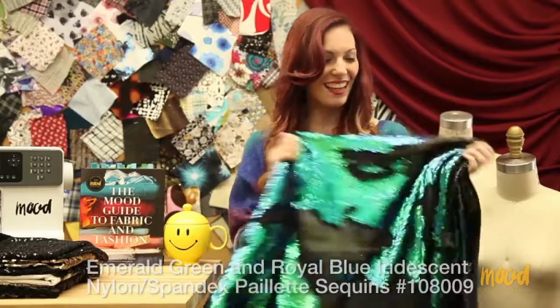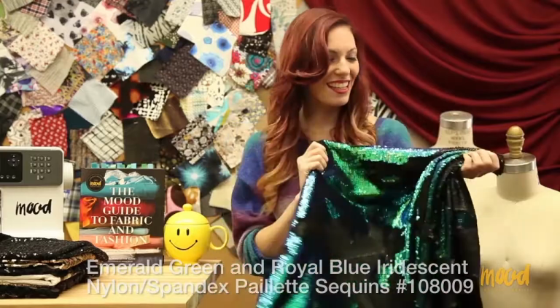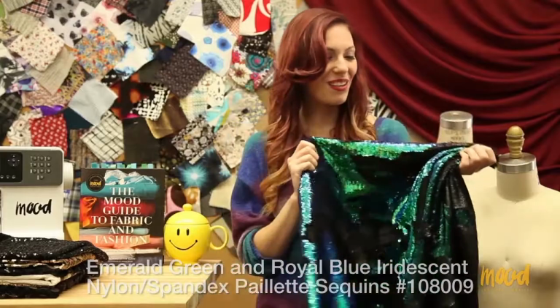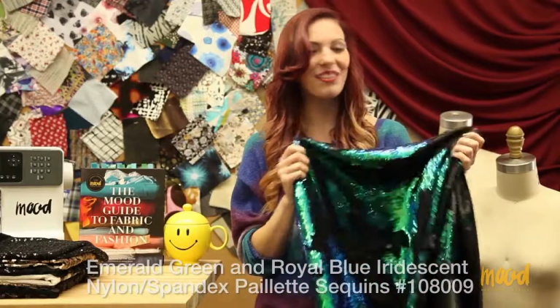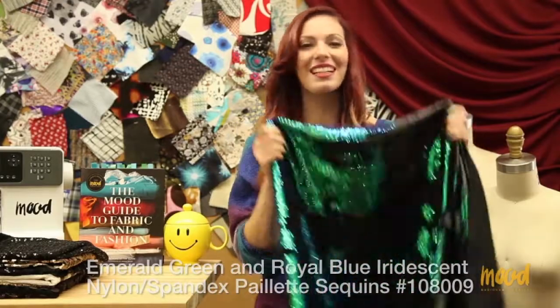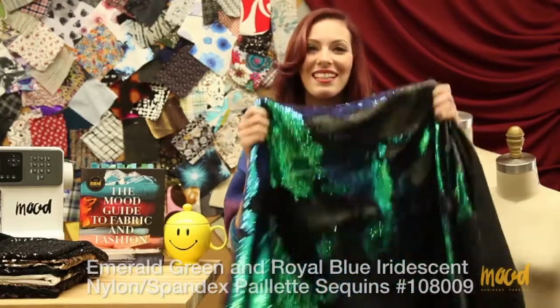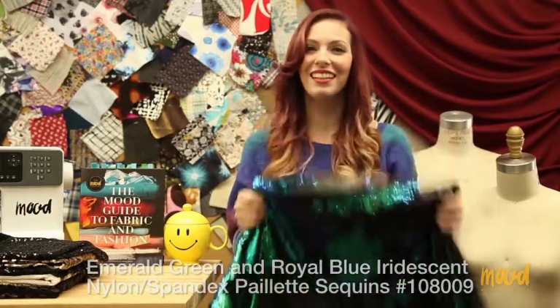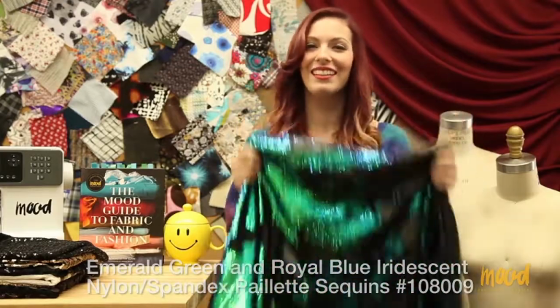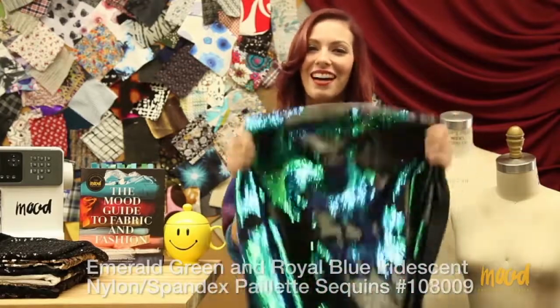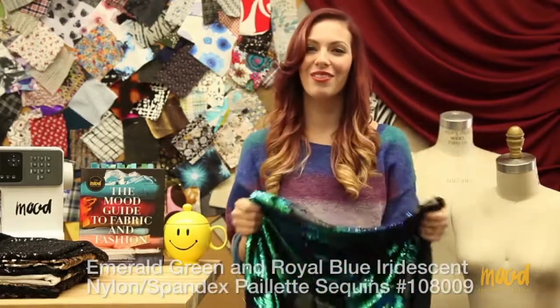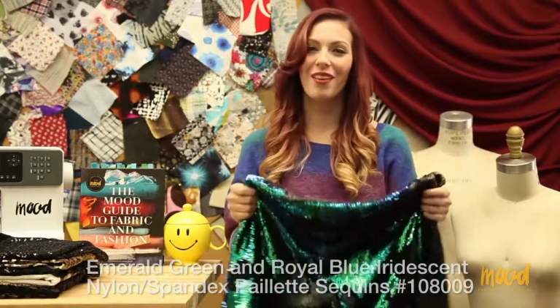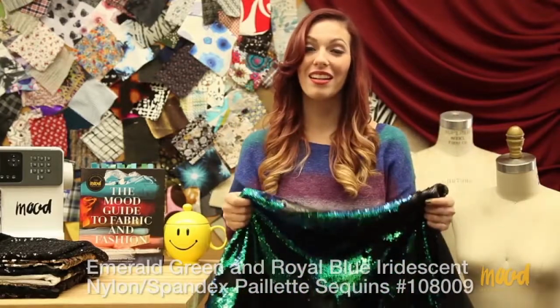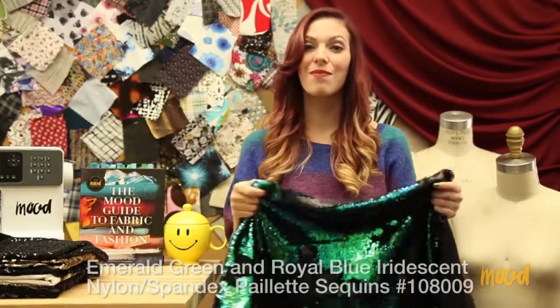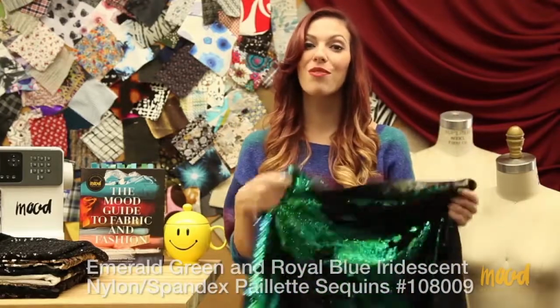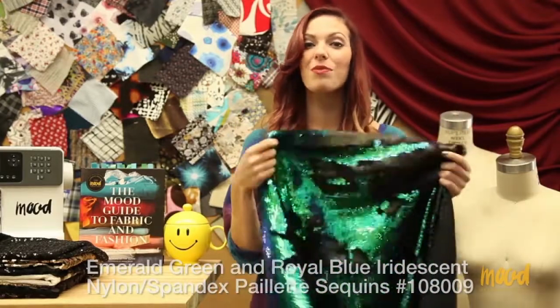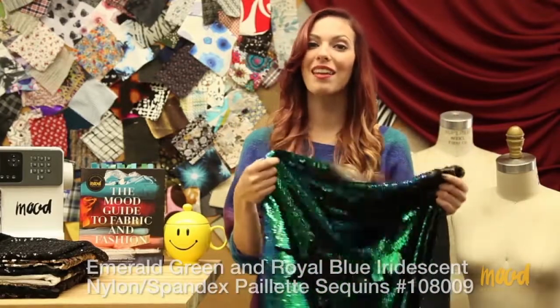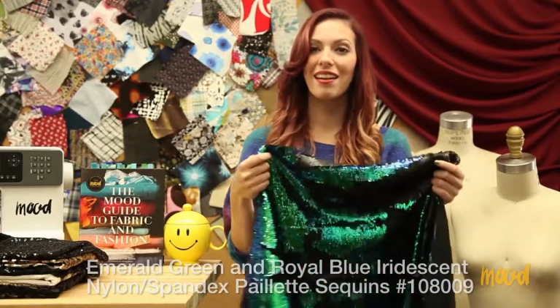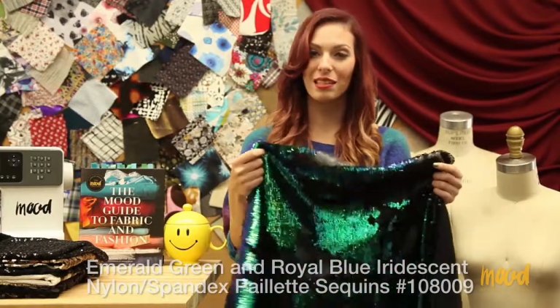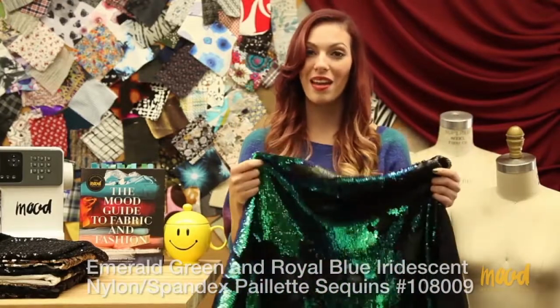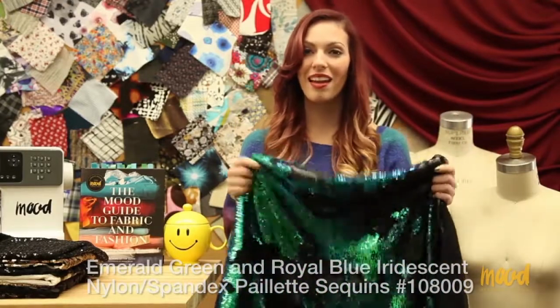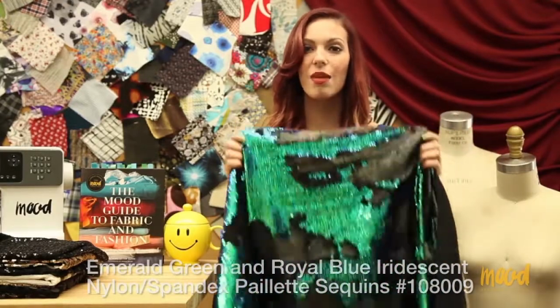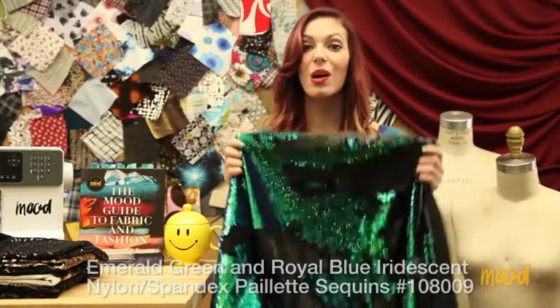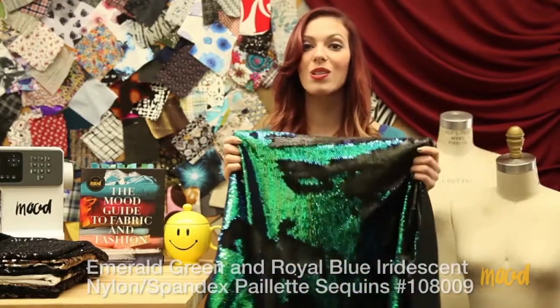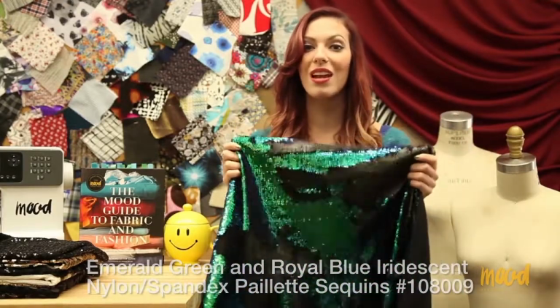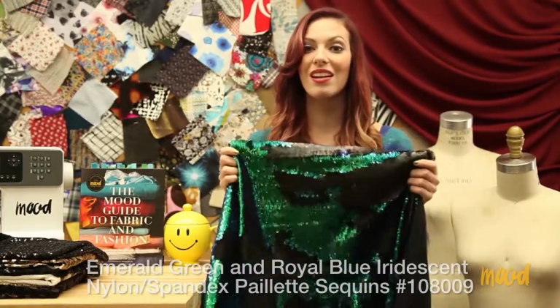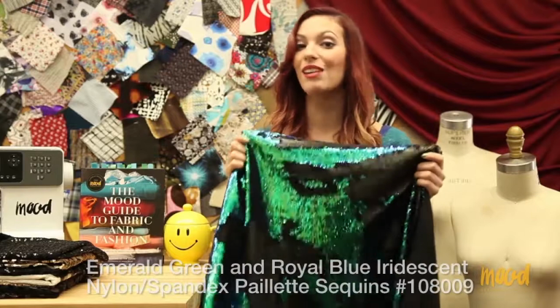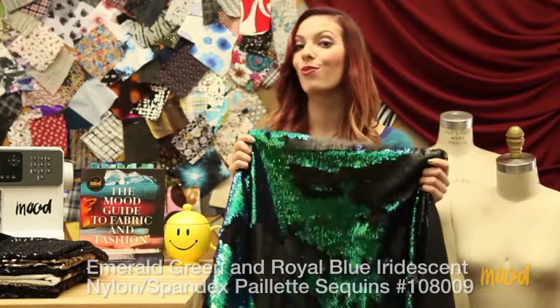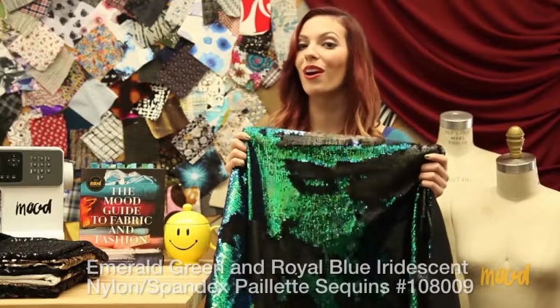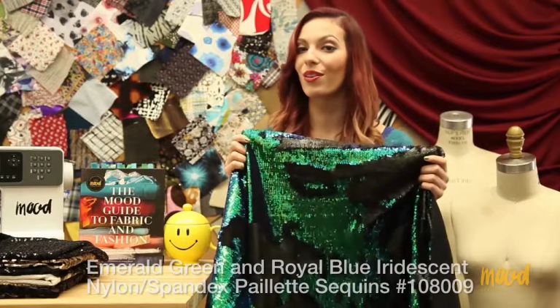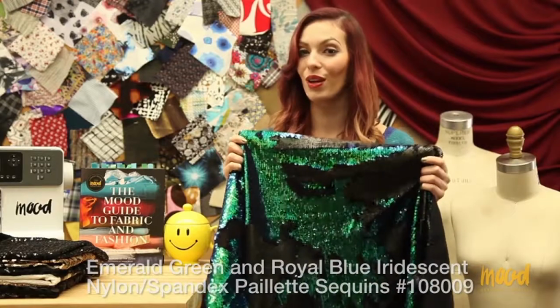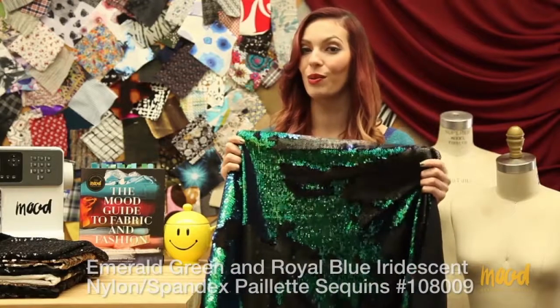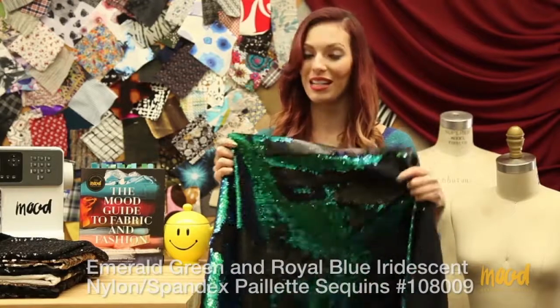This fabric is a lot of fun. It's made from nylon and spandex, and we also carry it in four other colorways.